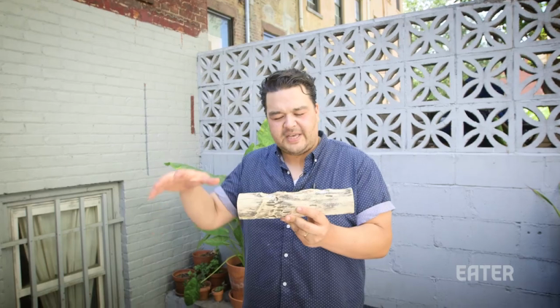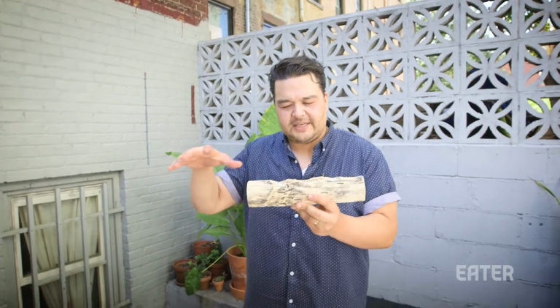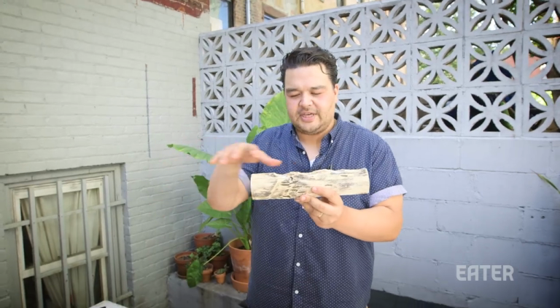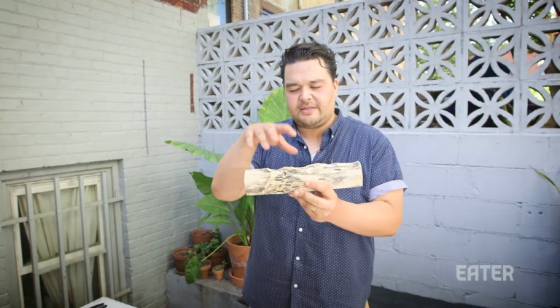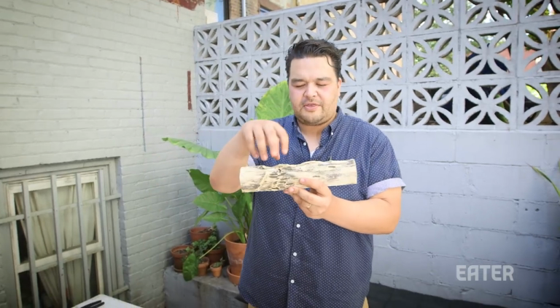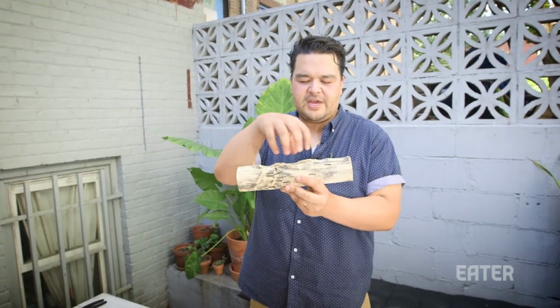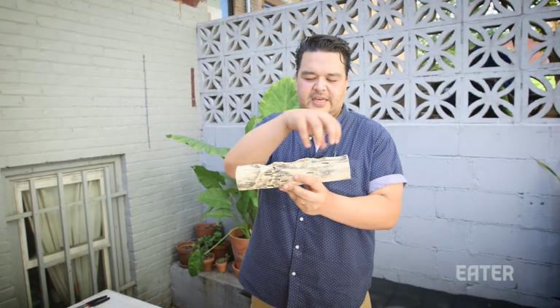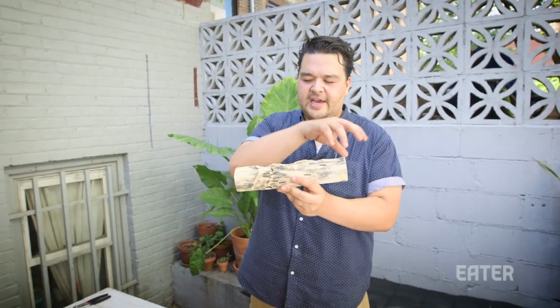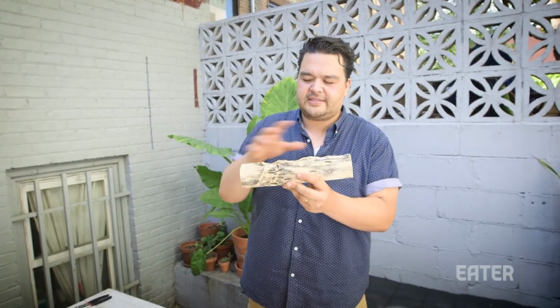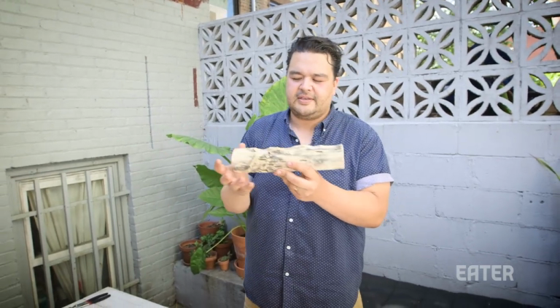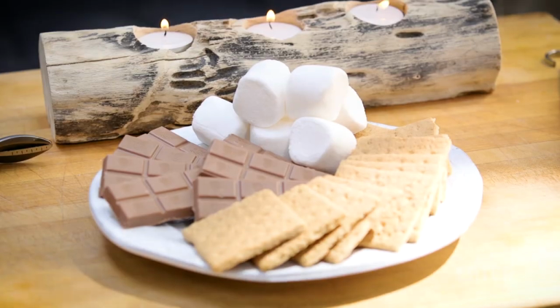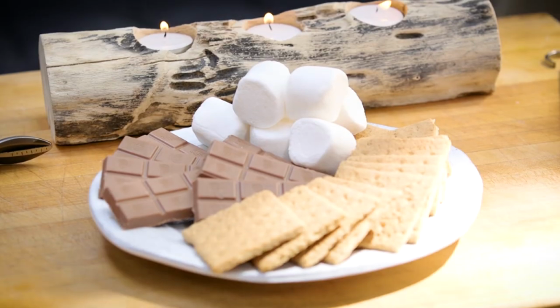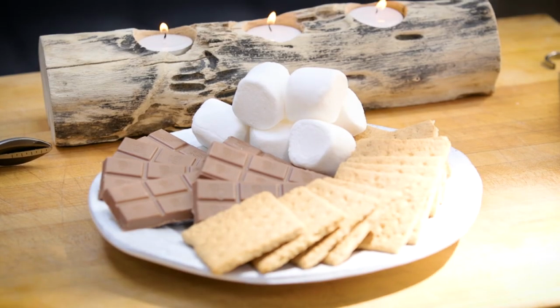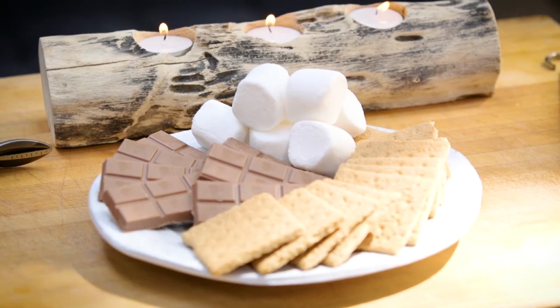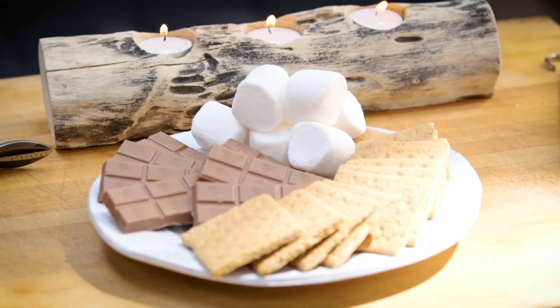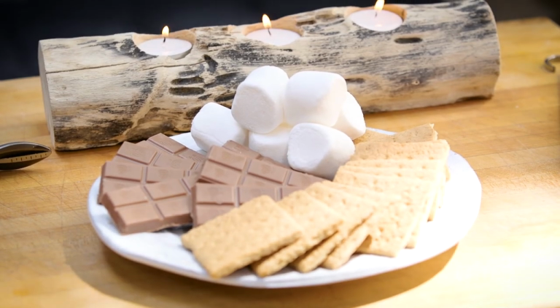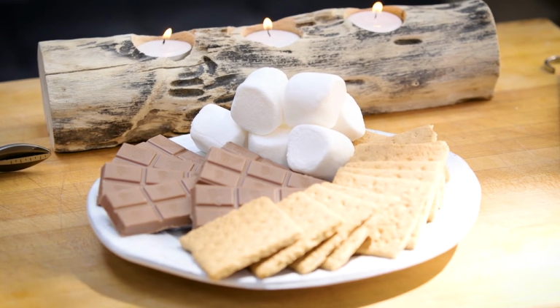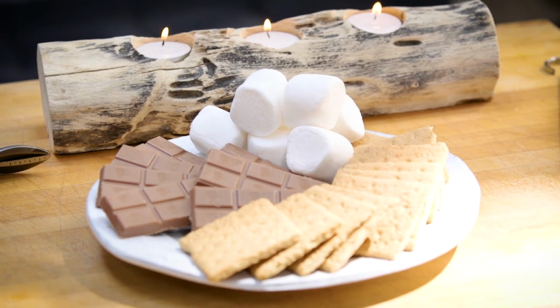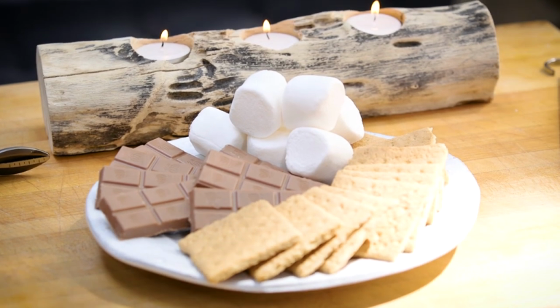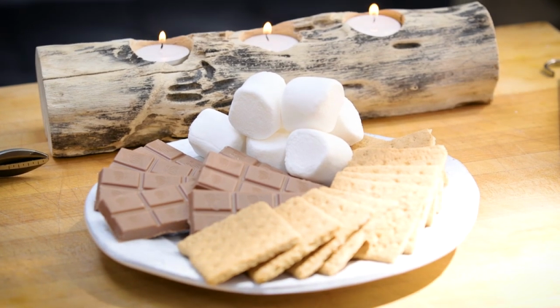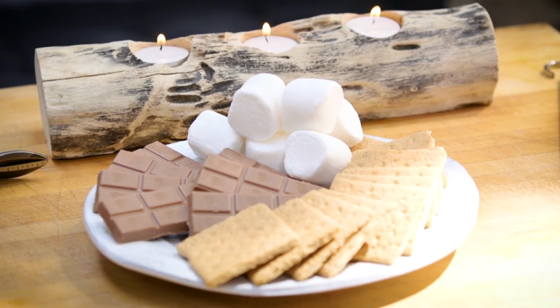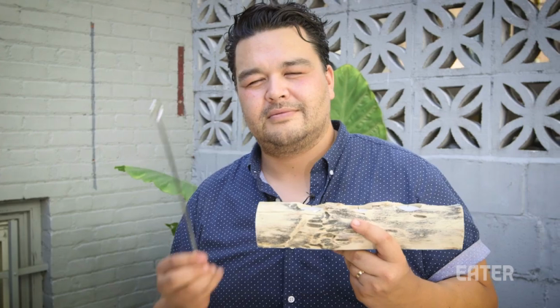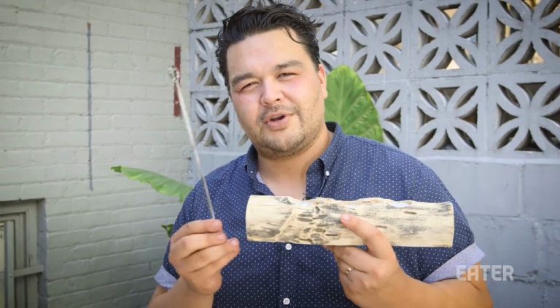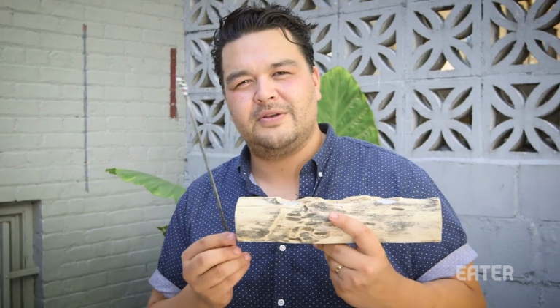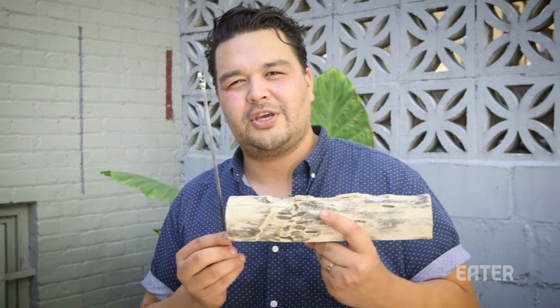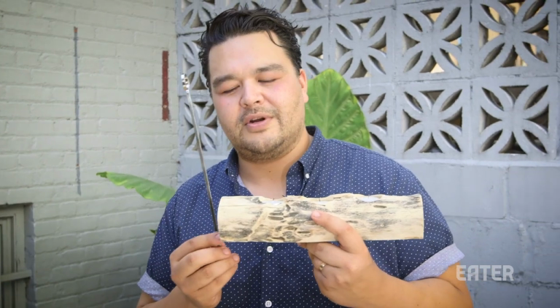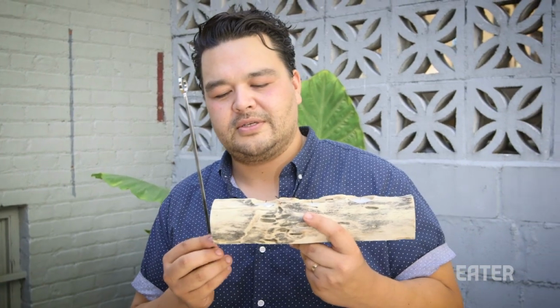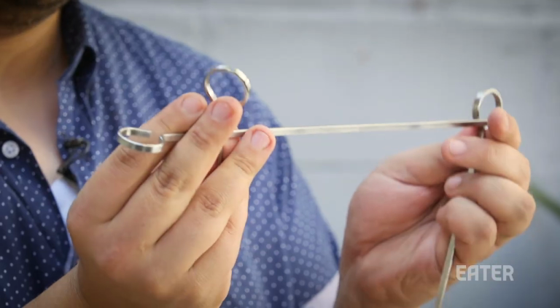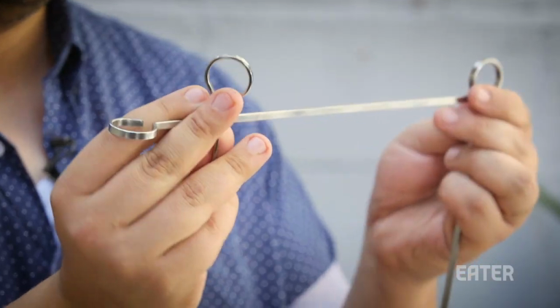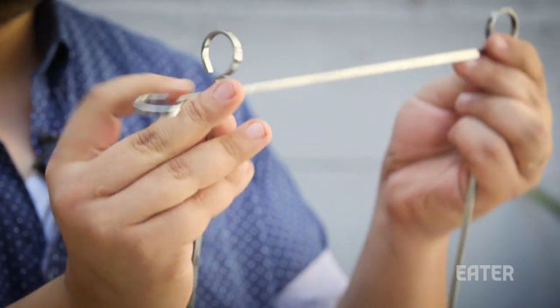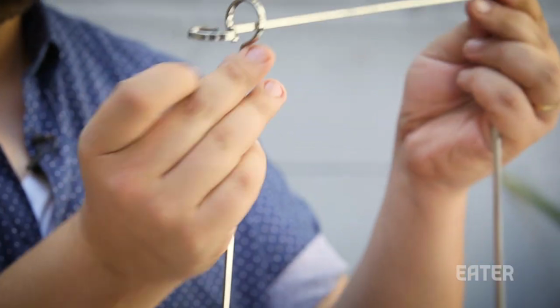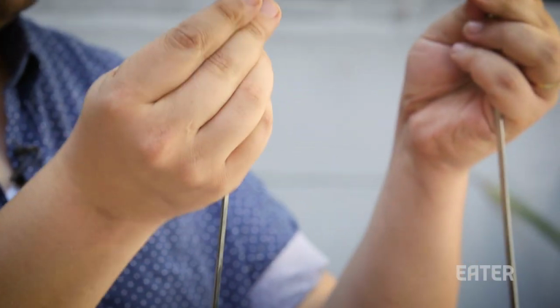Basically just three tea lights in a piece of wood — I think it was $15 — and we're gonna use skewers. So we're making one of these.